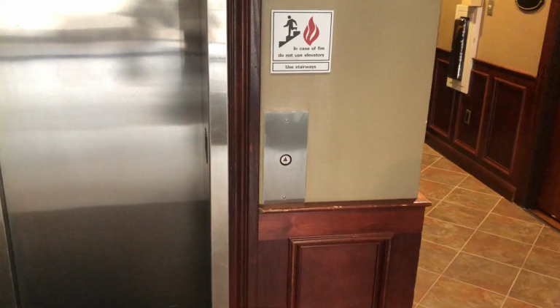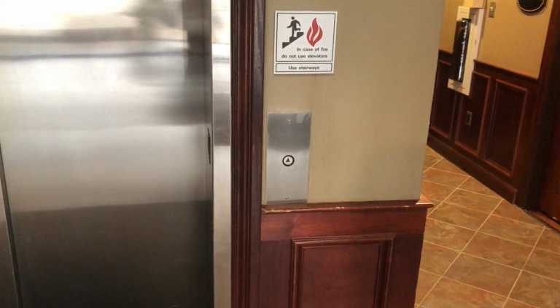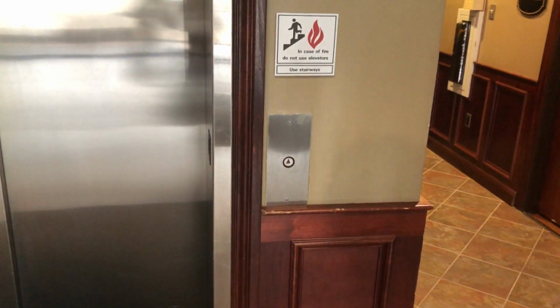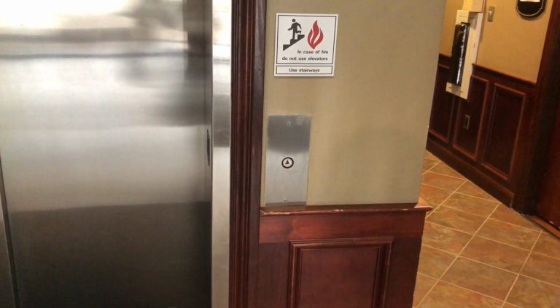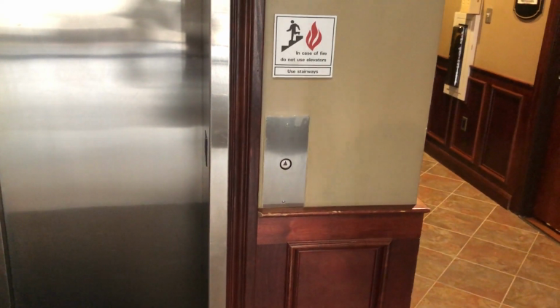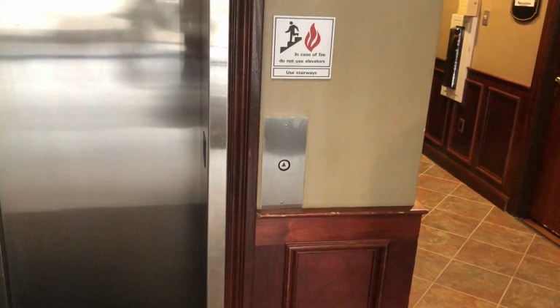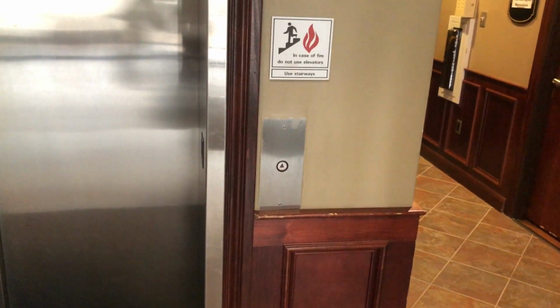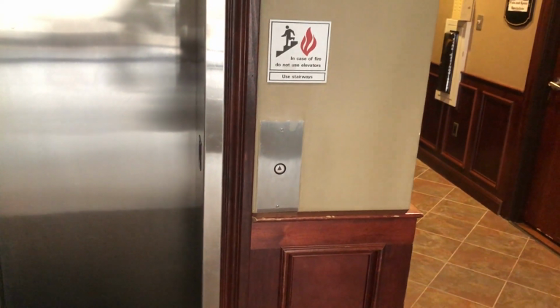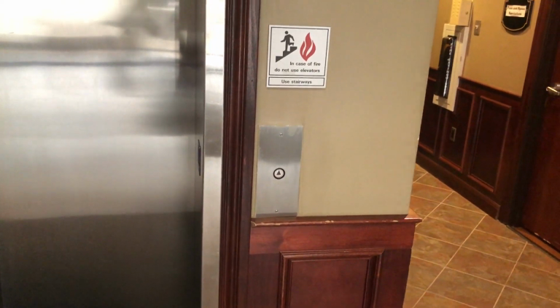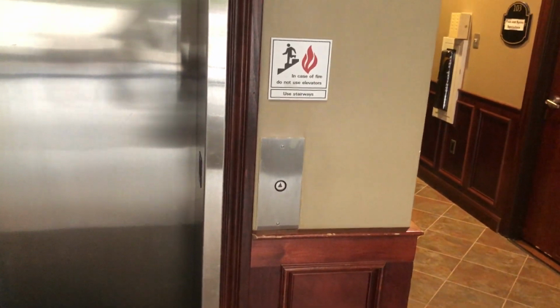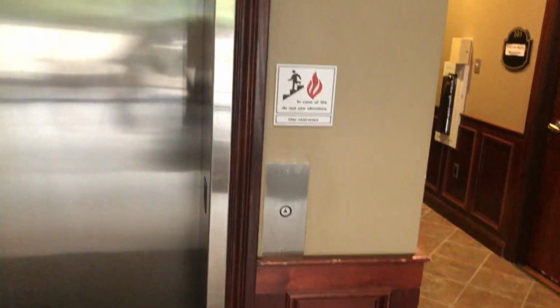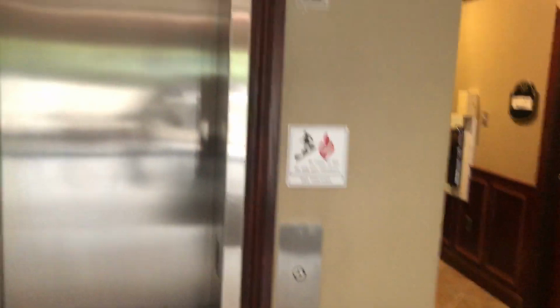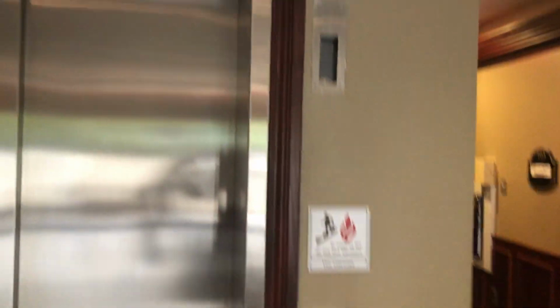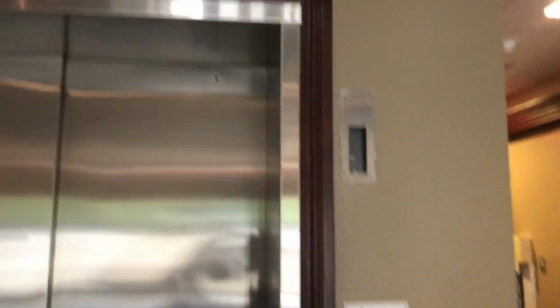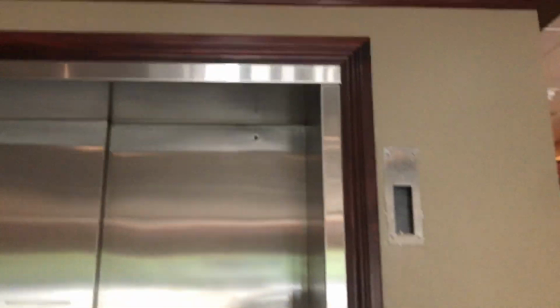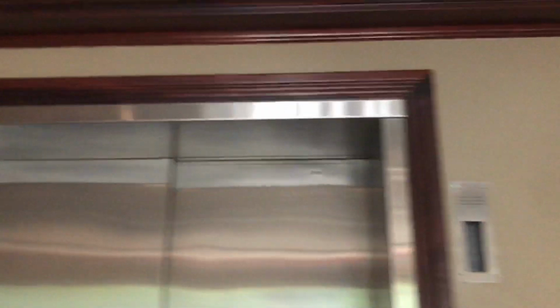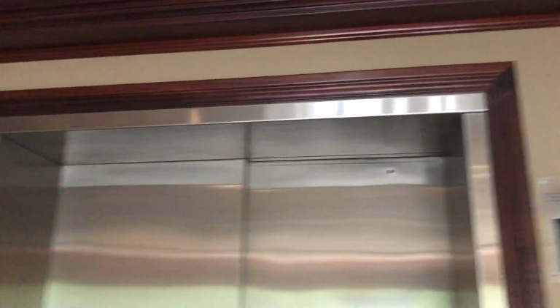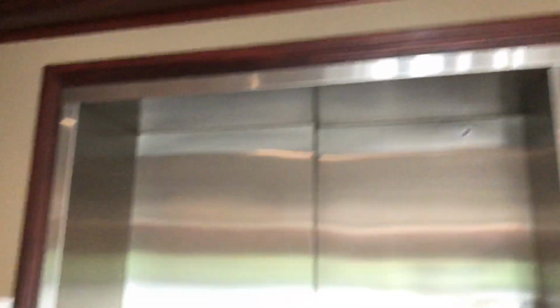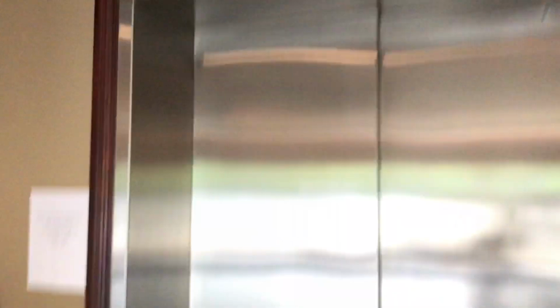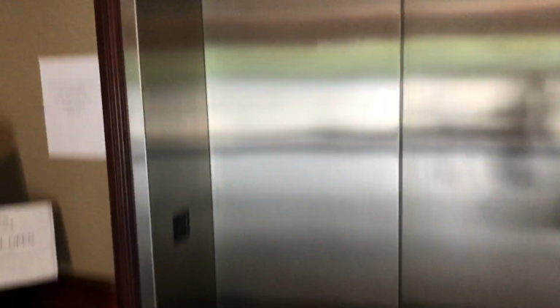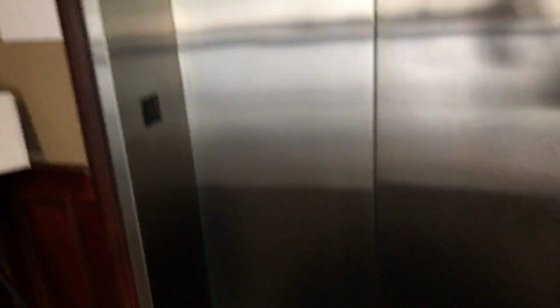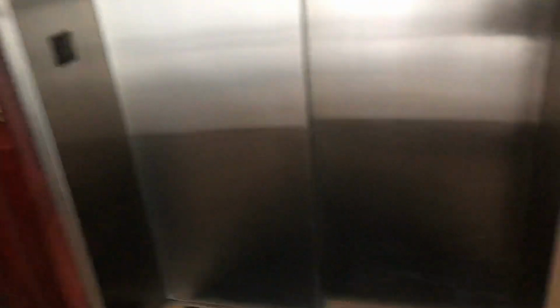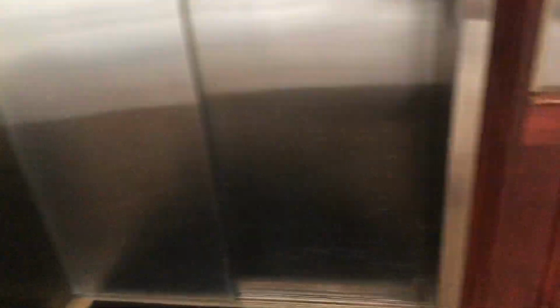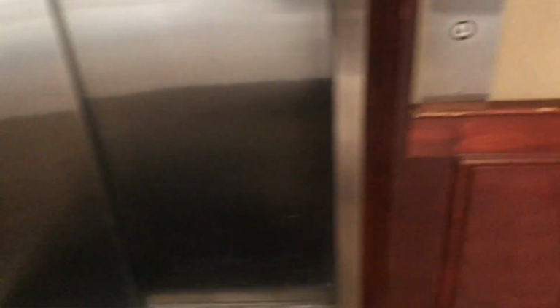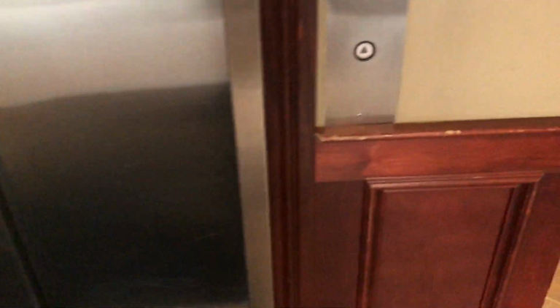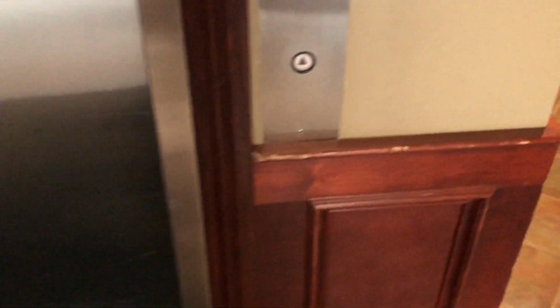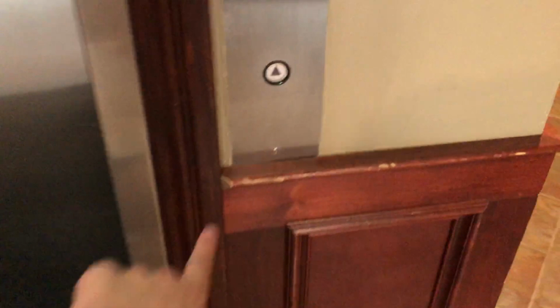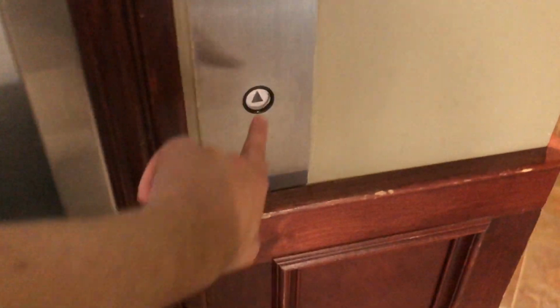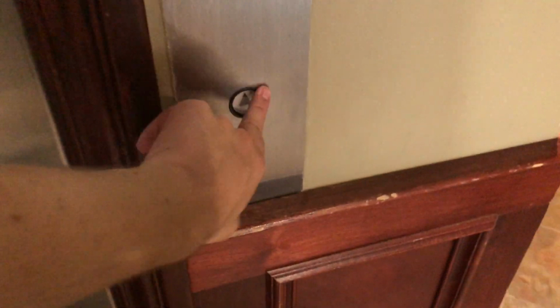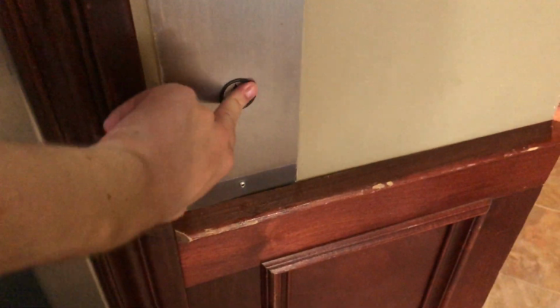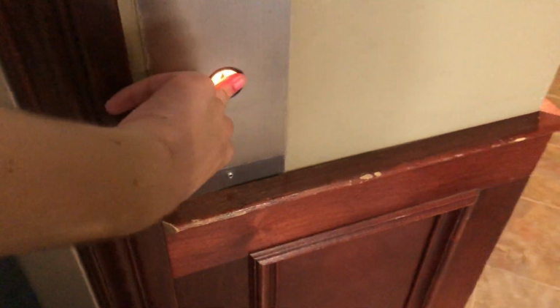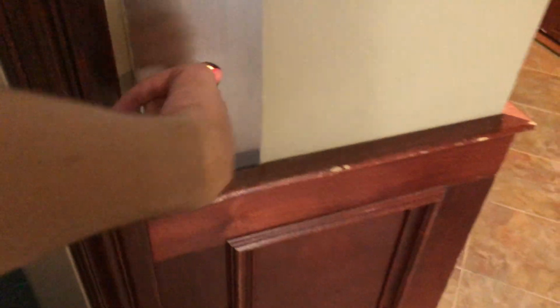This is the elevator at the Walworth Center in Greensburg, Pennsylvania. It's a Montgomery elevator from the 80s.